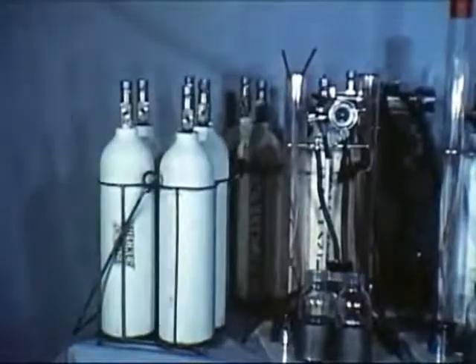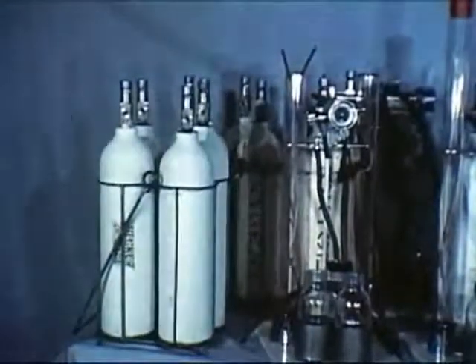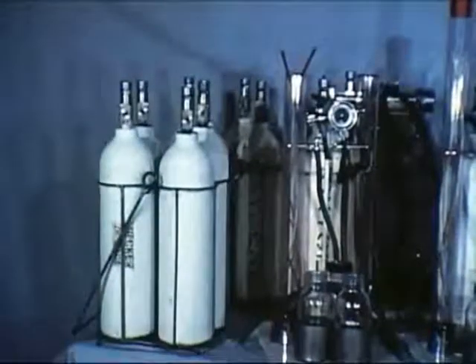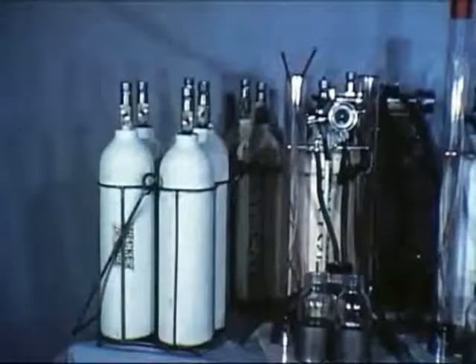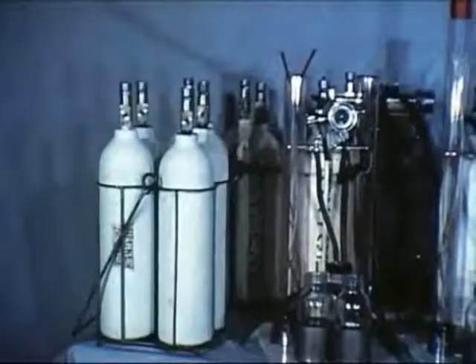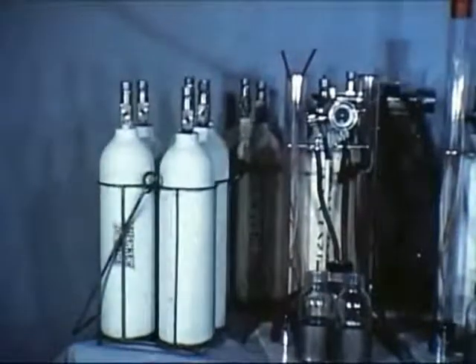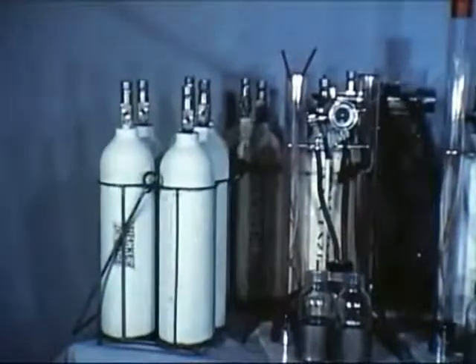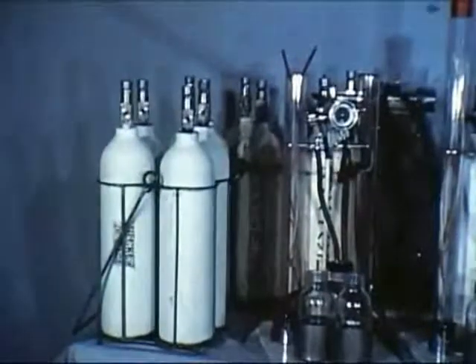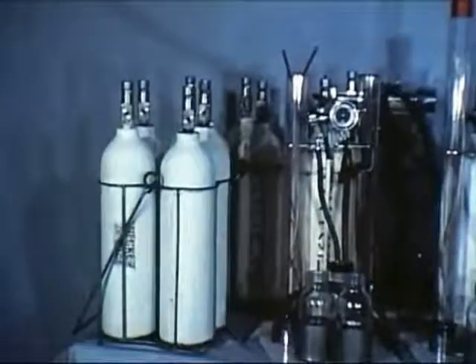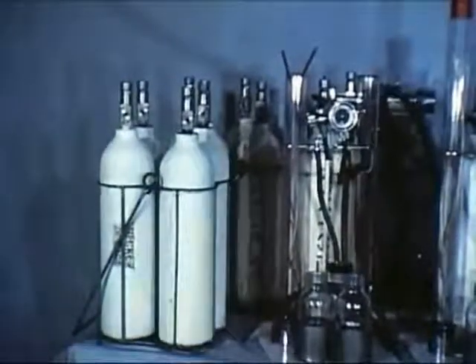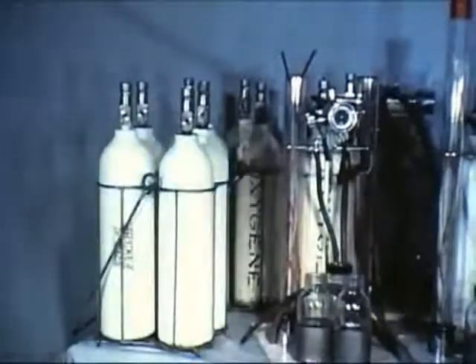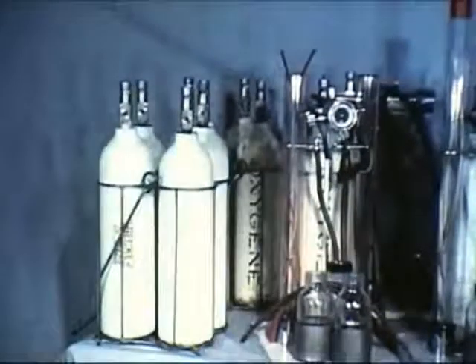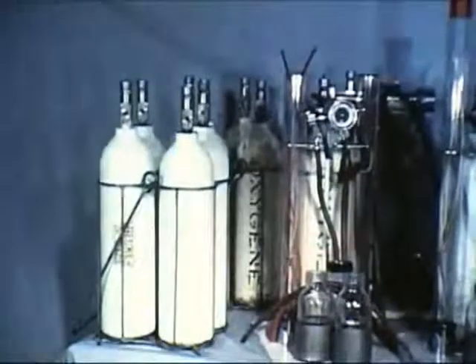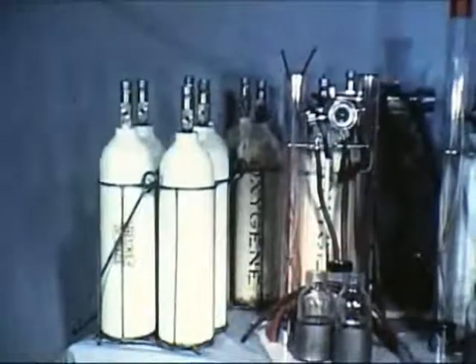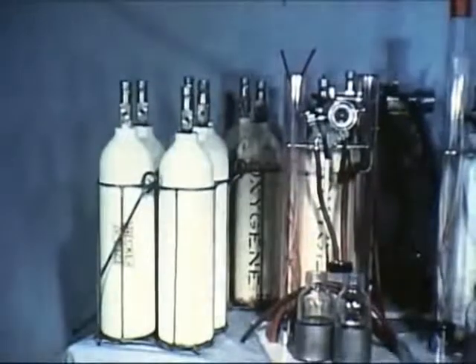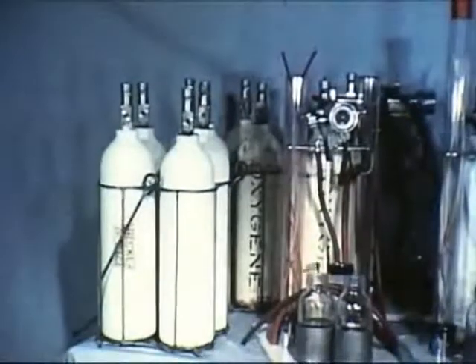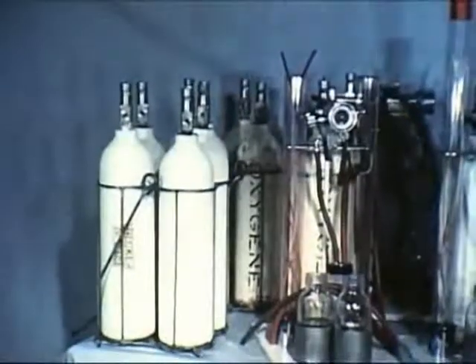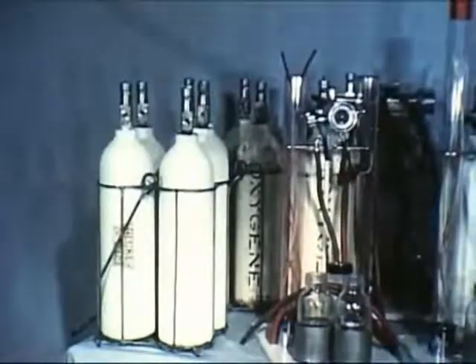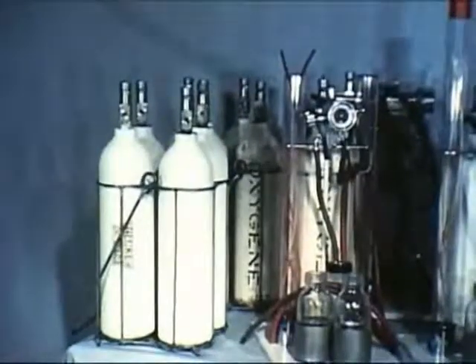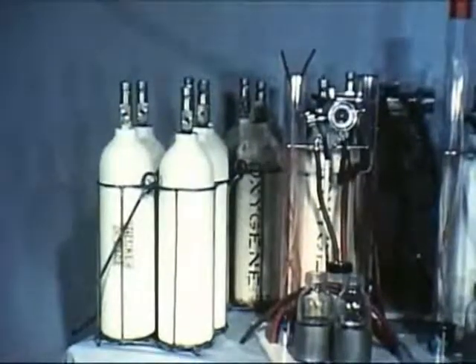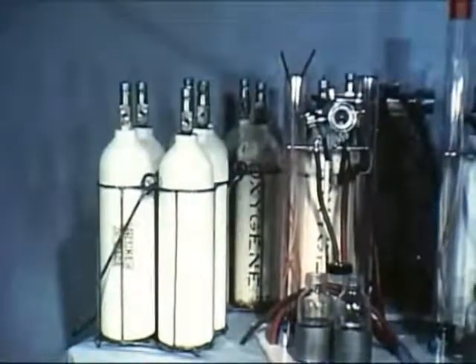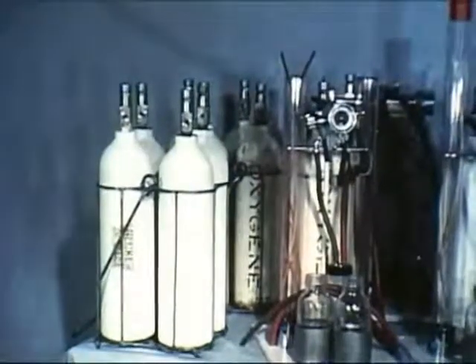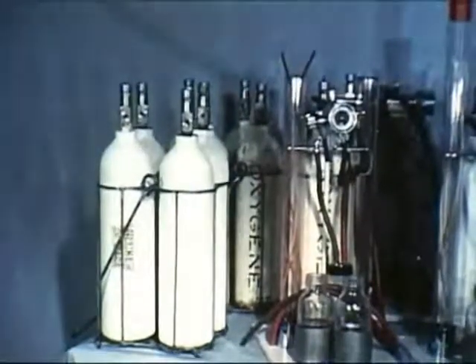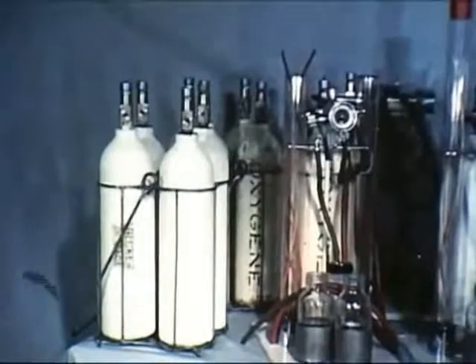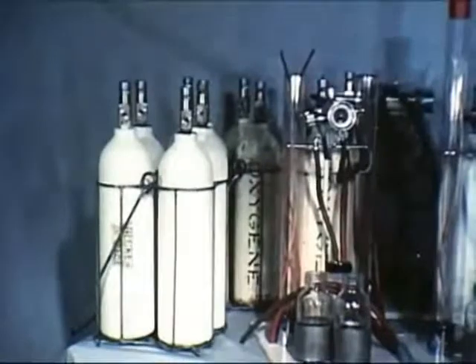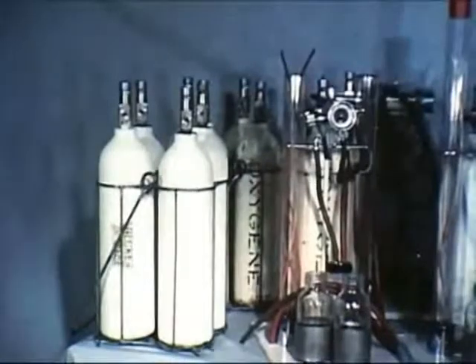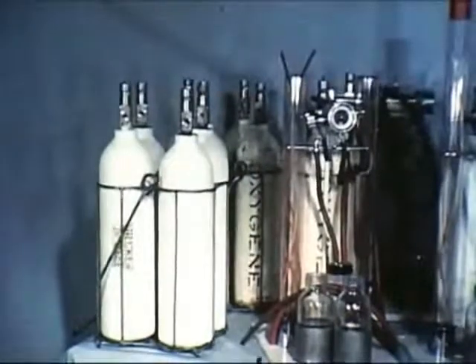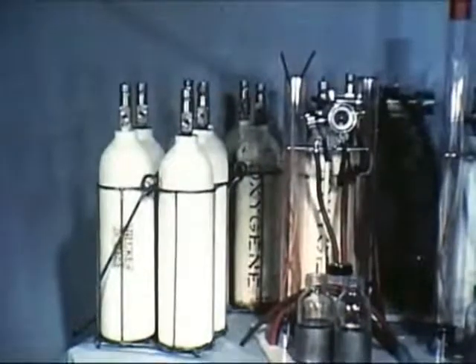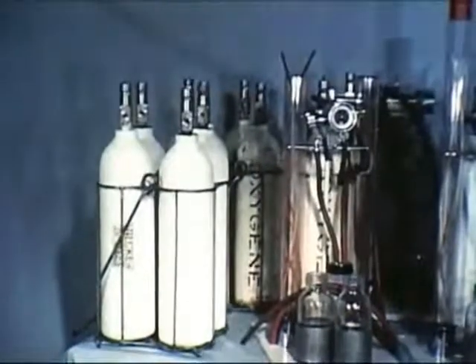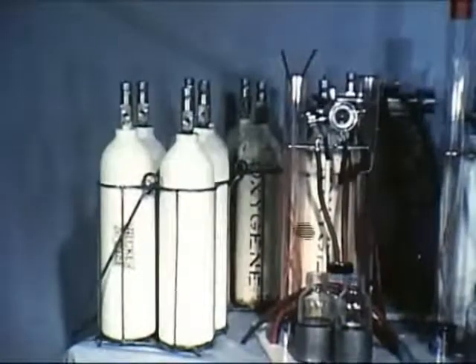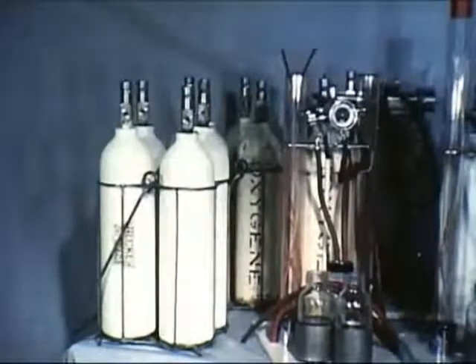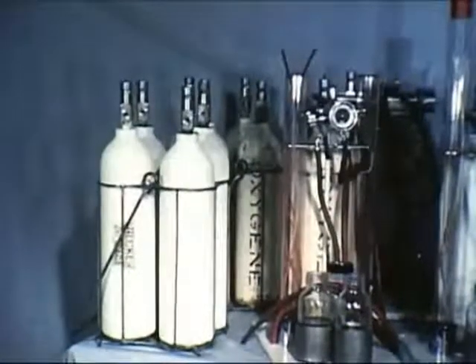Il doit être léger, robuste, simple et complètement autonome pour fonctionner partout.